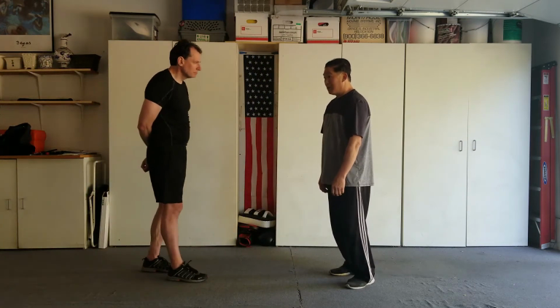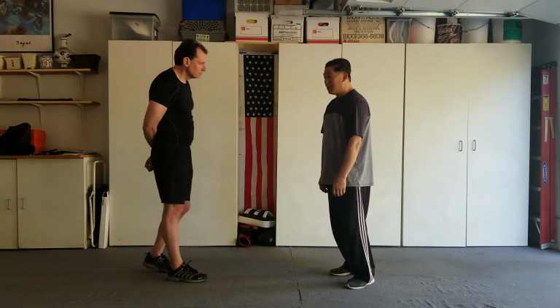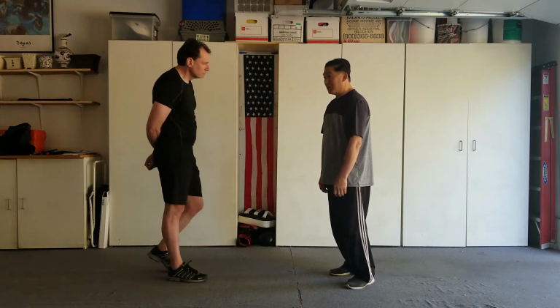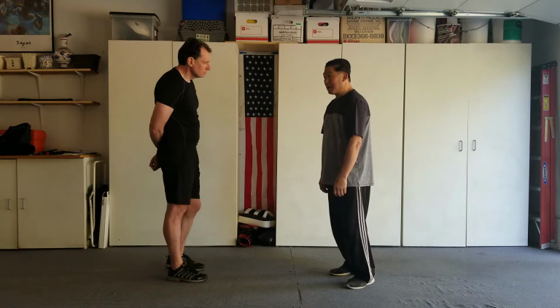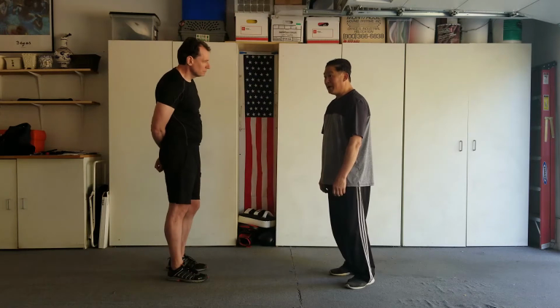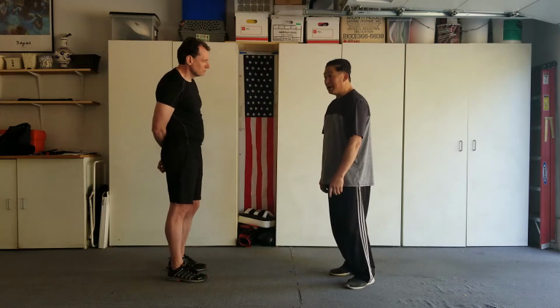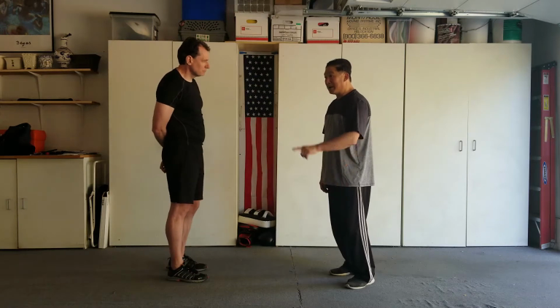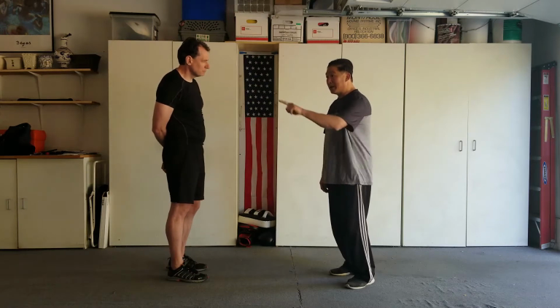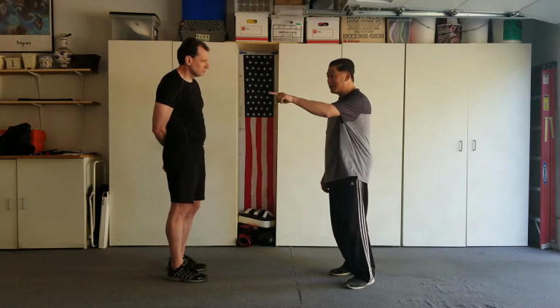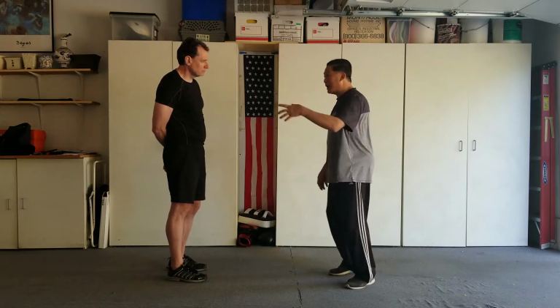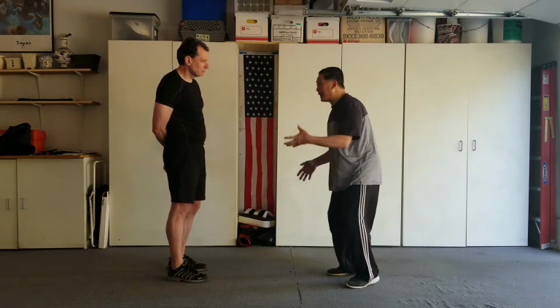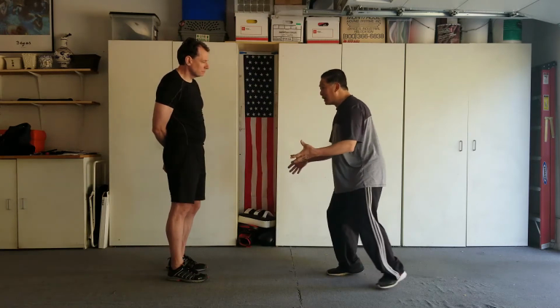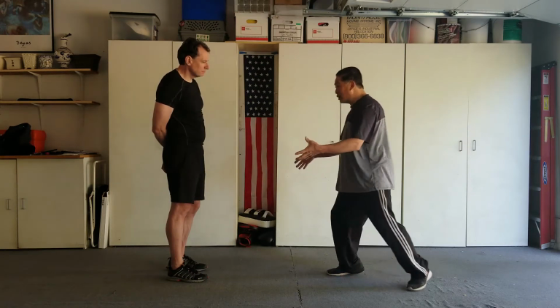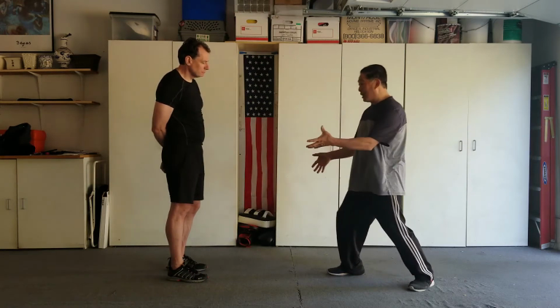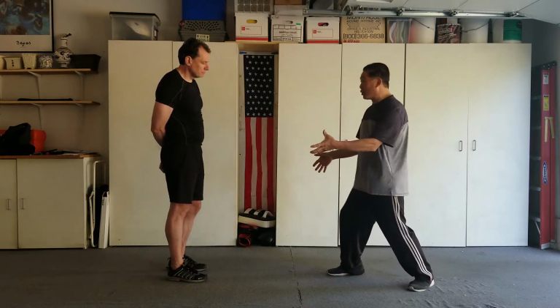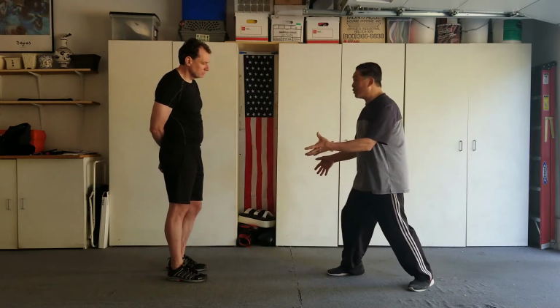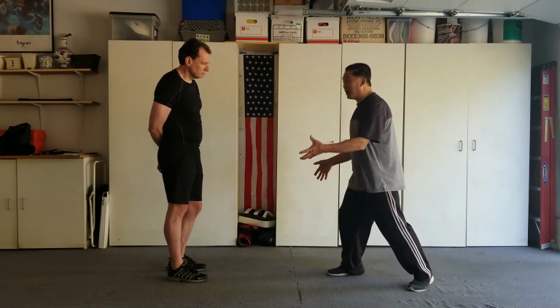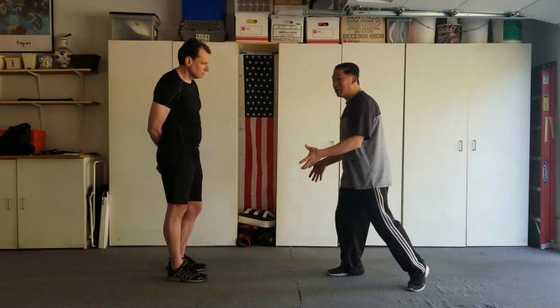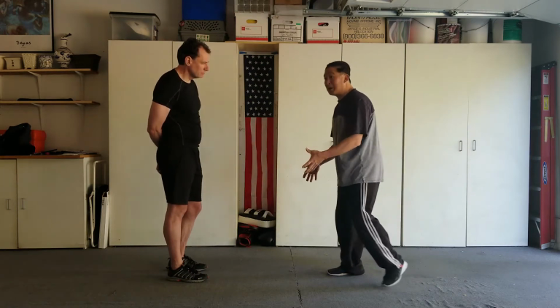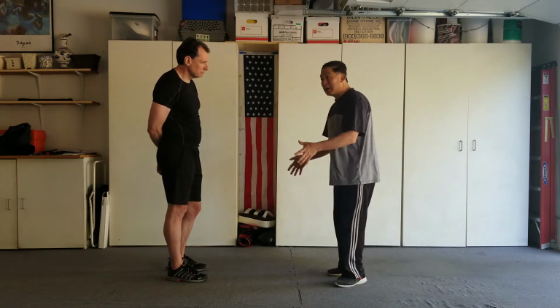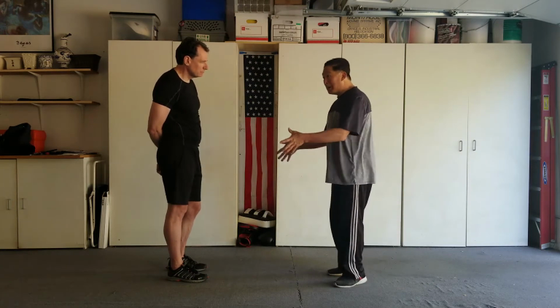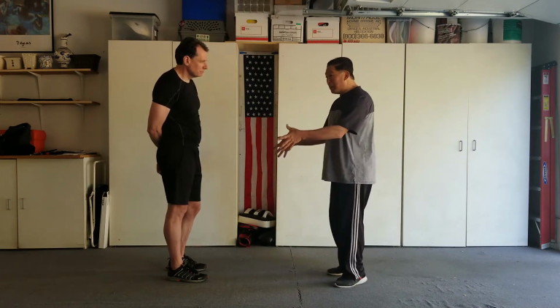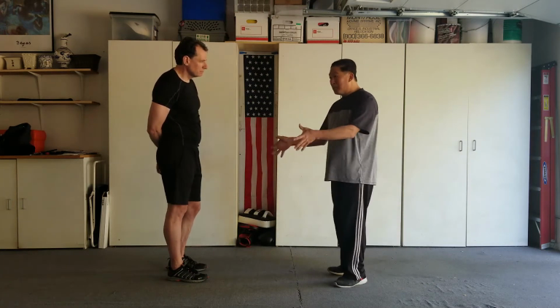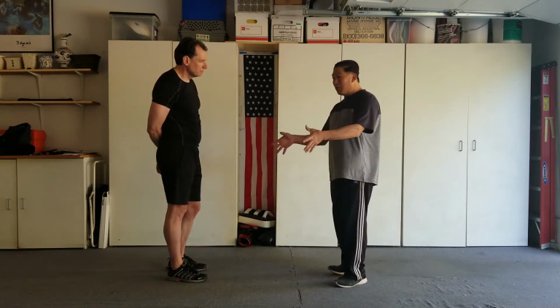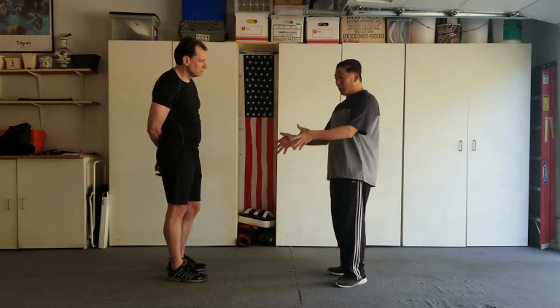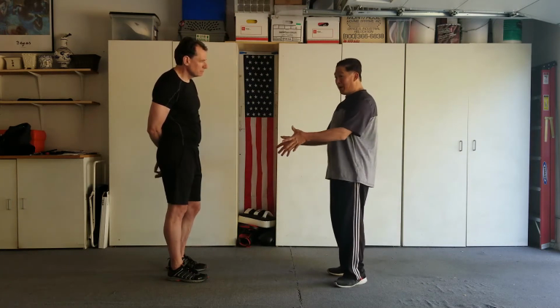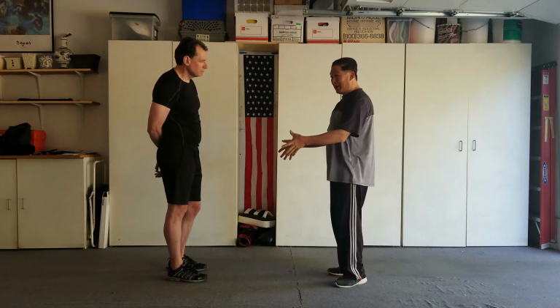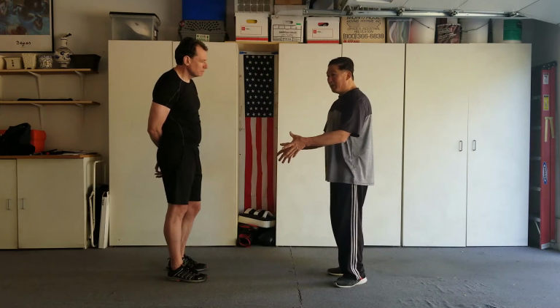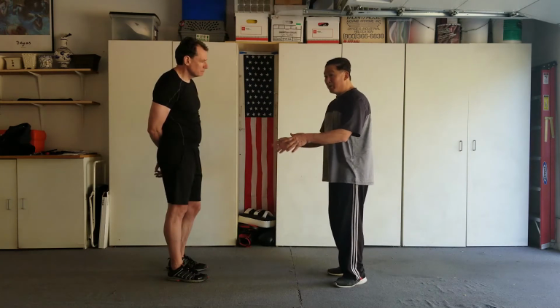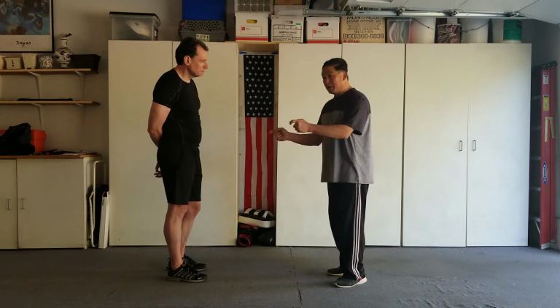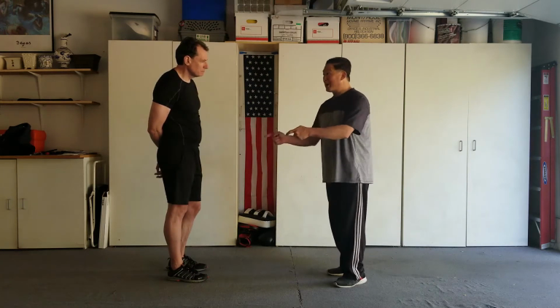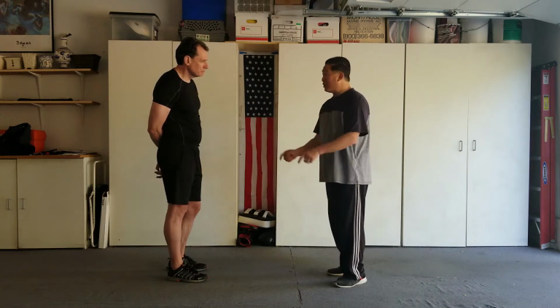That's why the old style trained — to understand the power issue. See what I'm saying? And the other guy learned how to move away from that movement to counter.